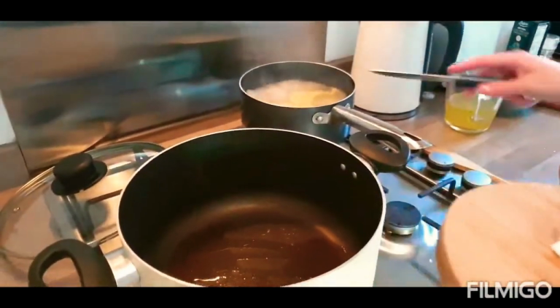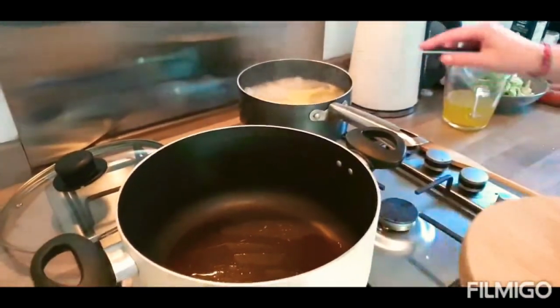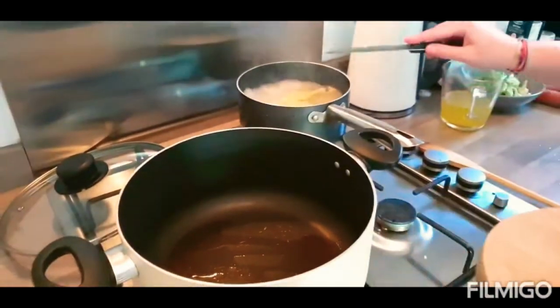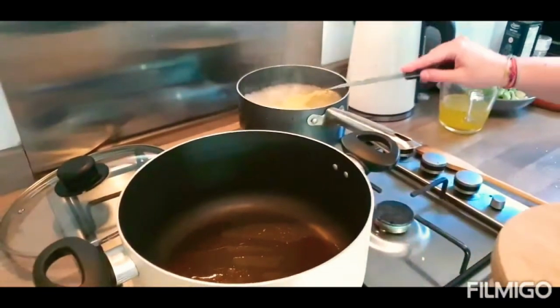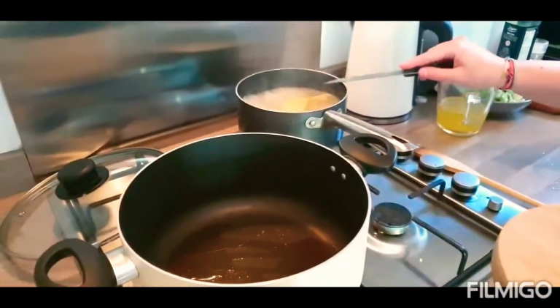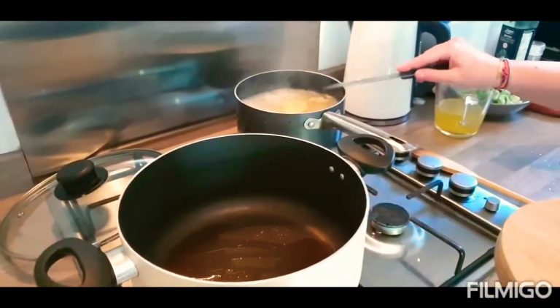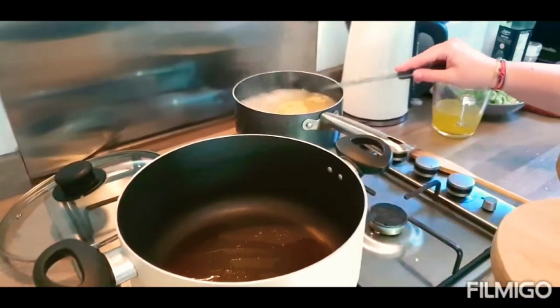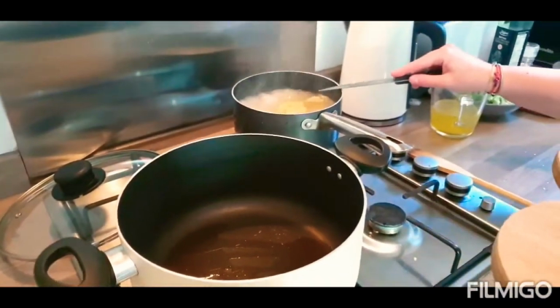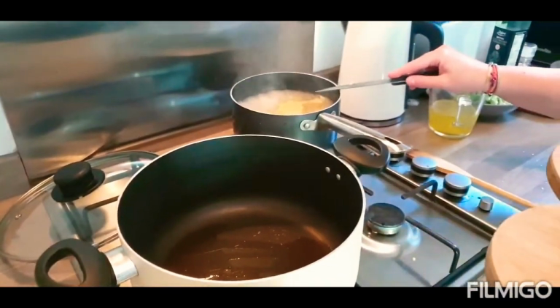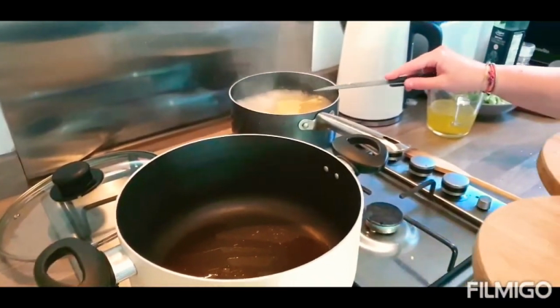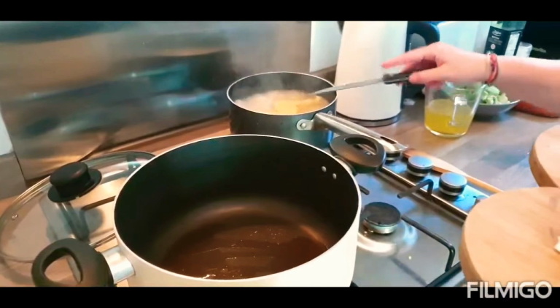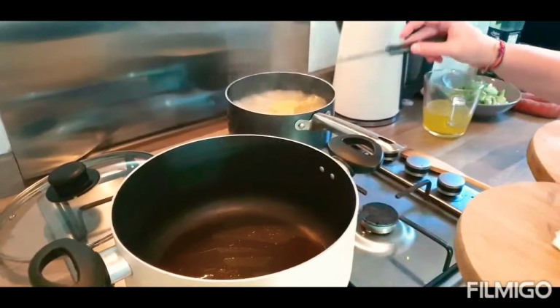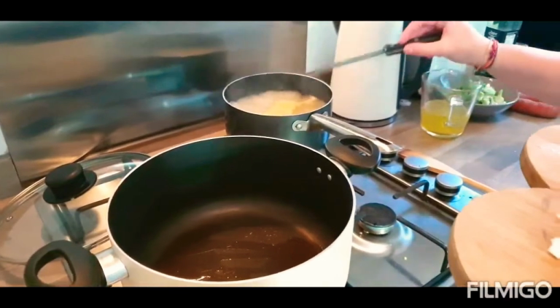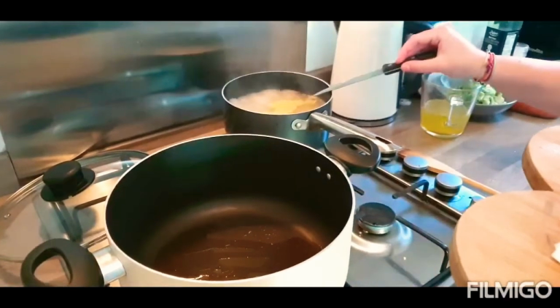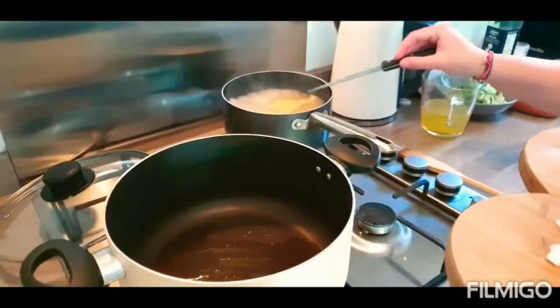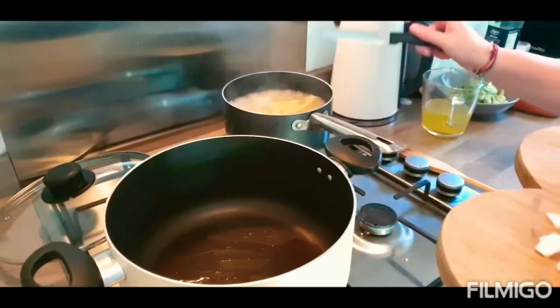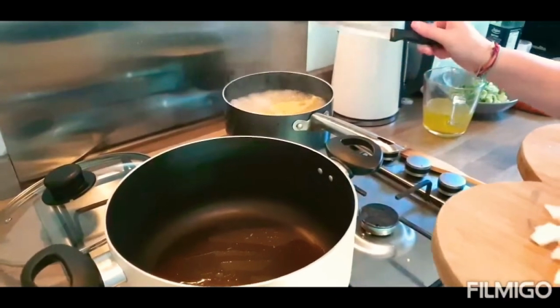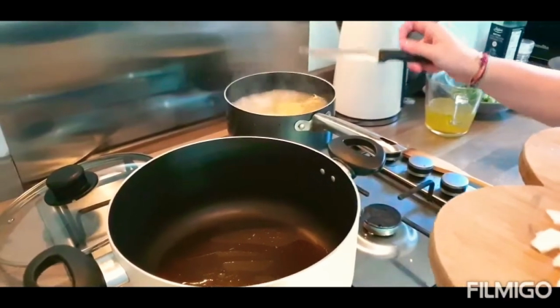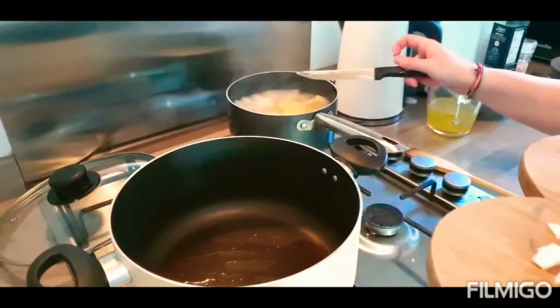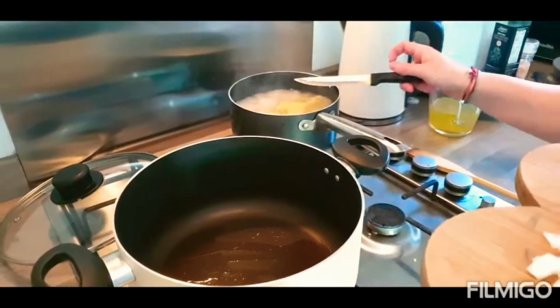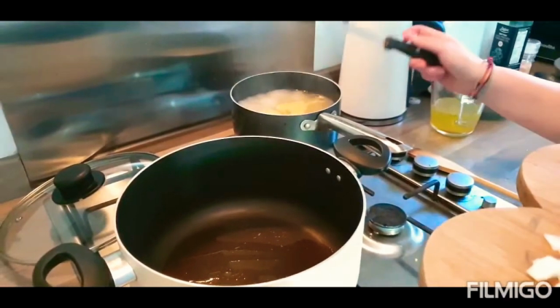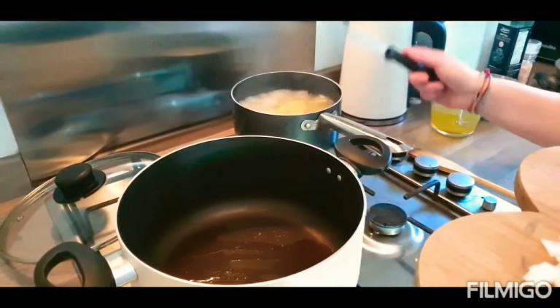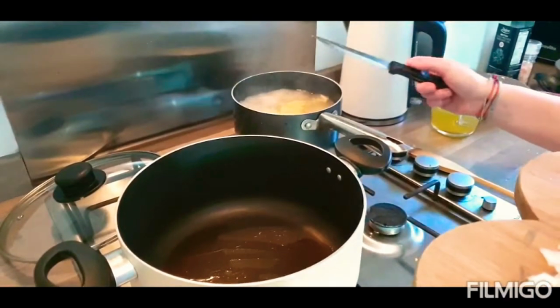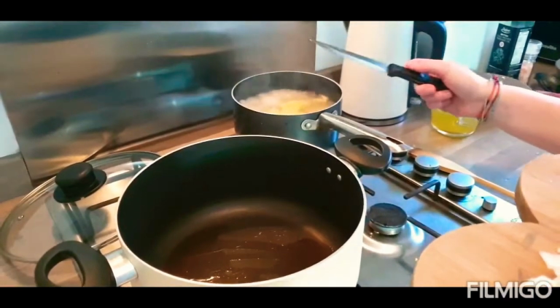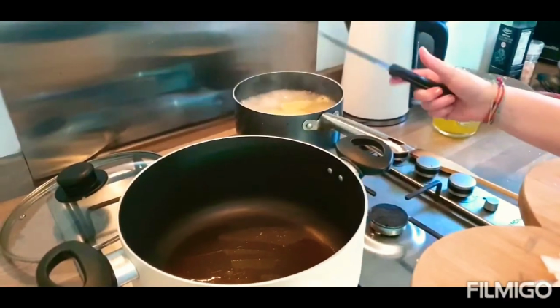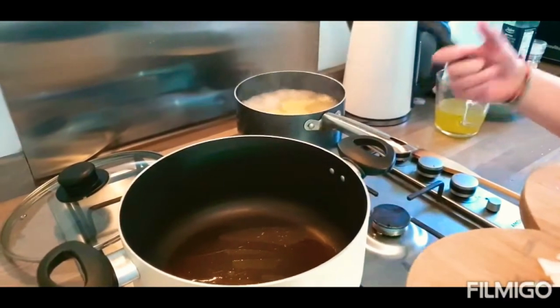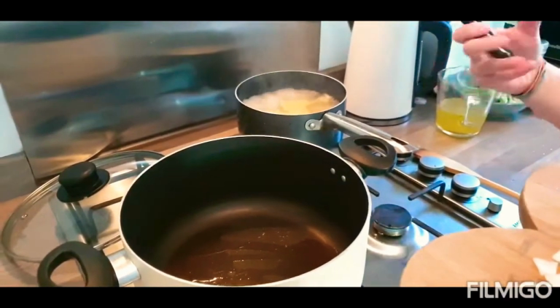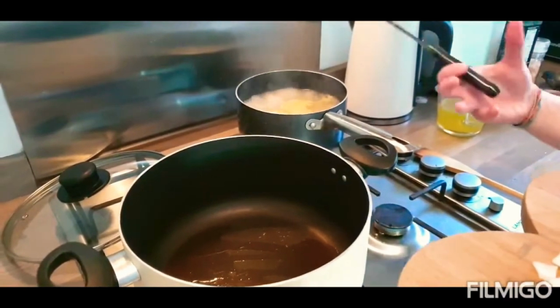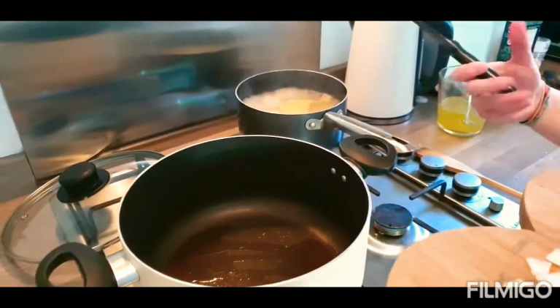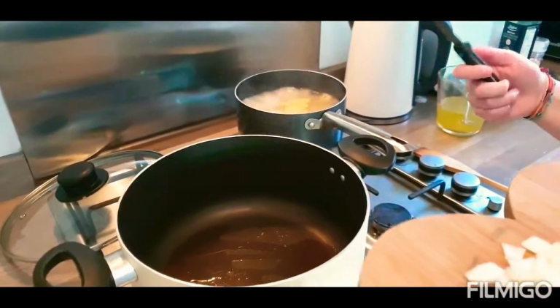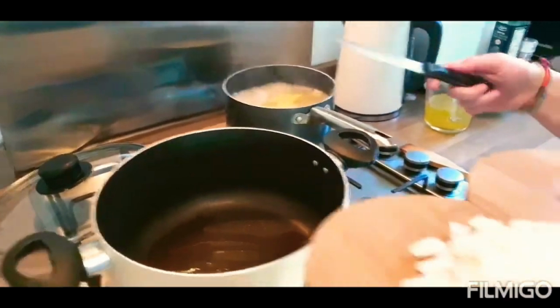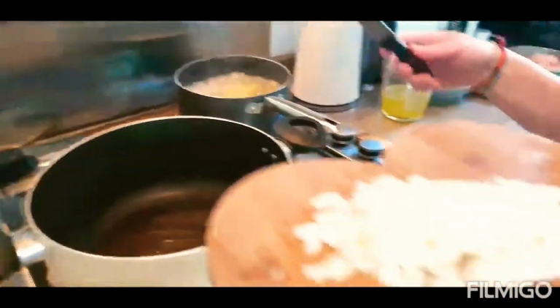Right now I'm going to start with boiling the pasta. I've added a bit of salt and some oil to make sure it doesn't stick and to give it a bit of seasoning.